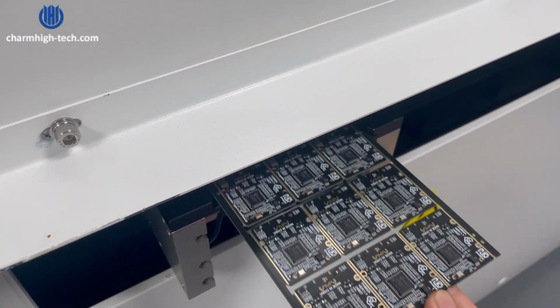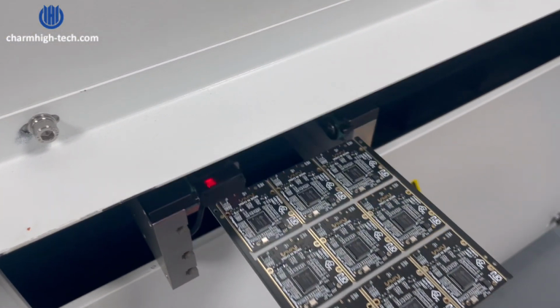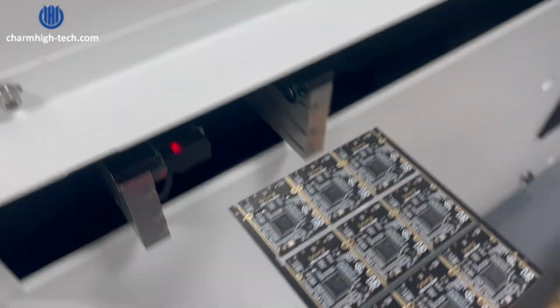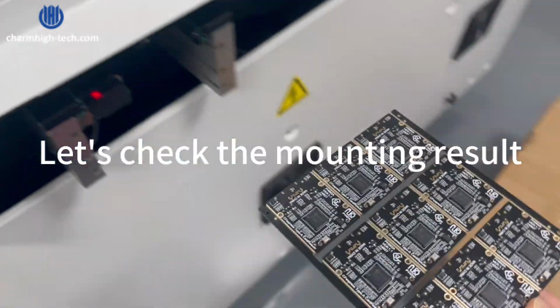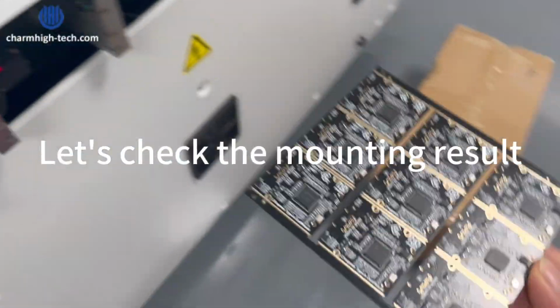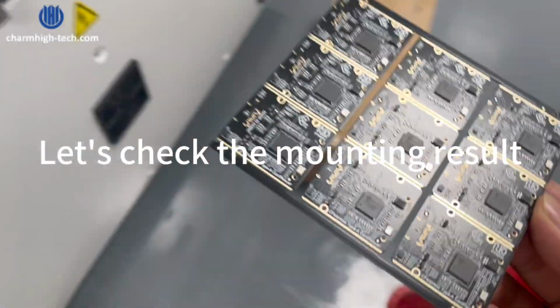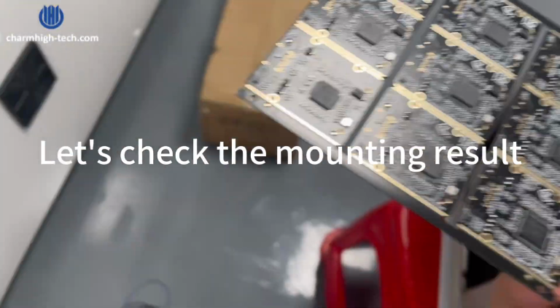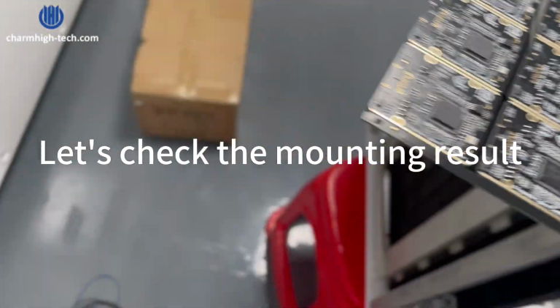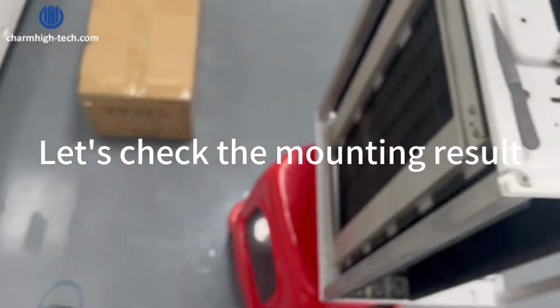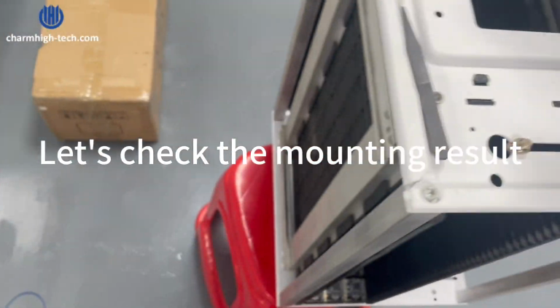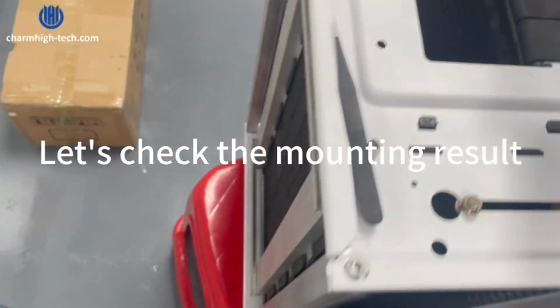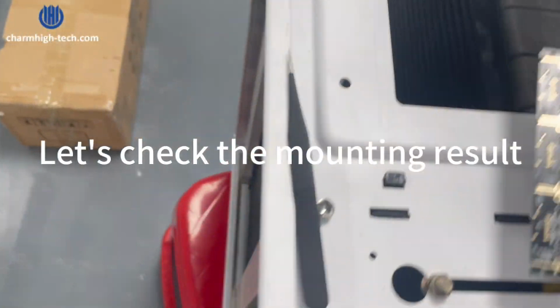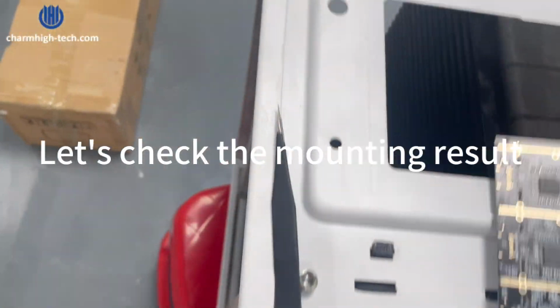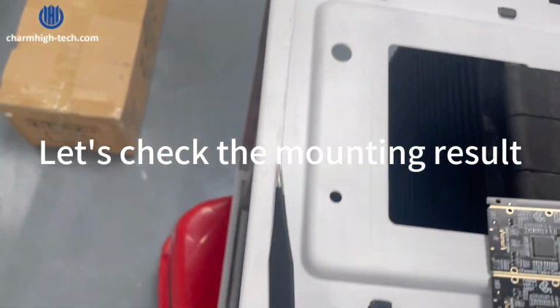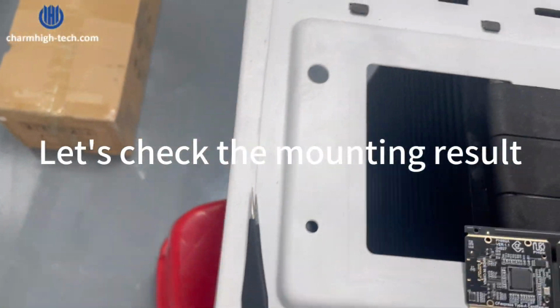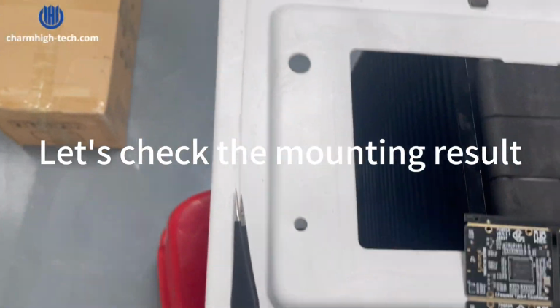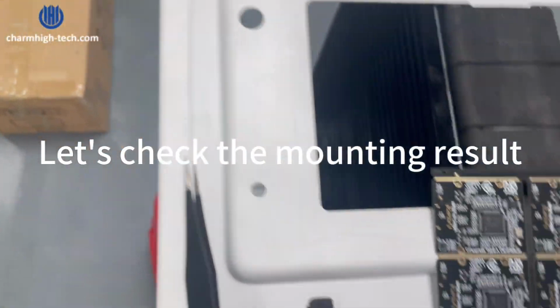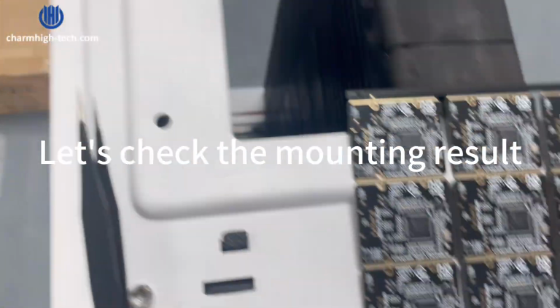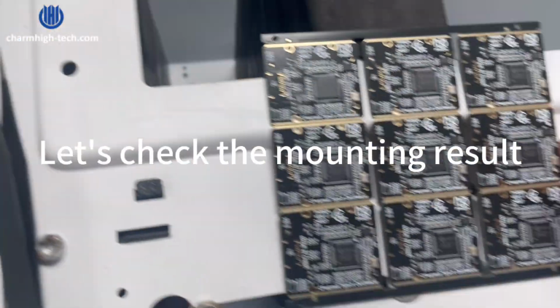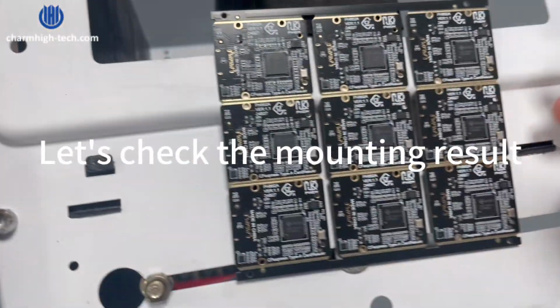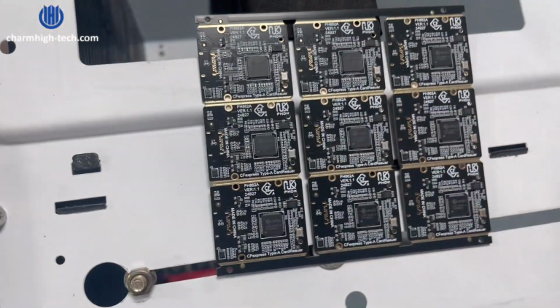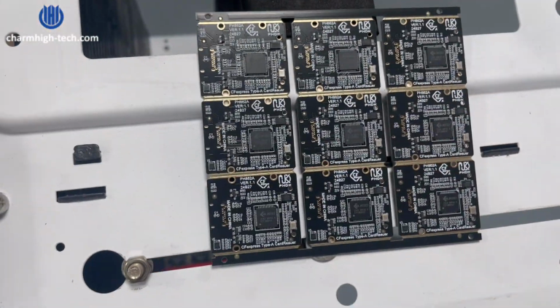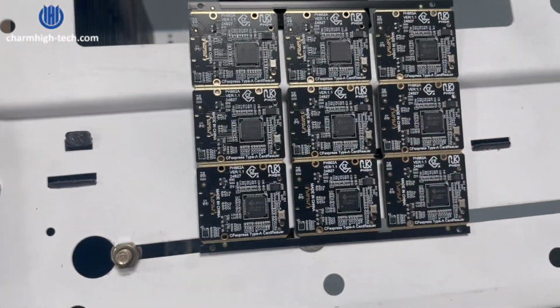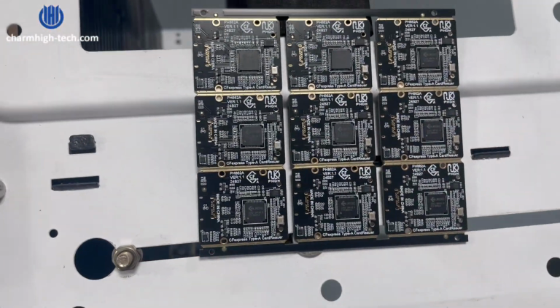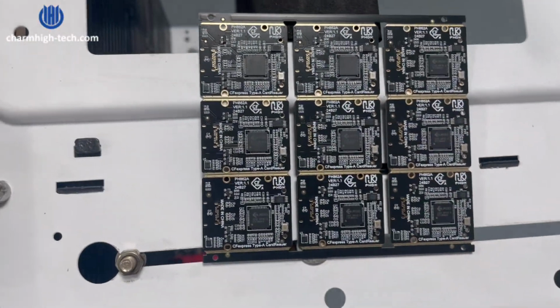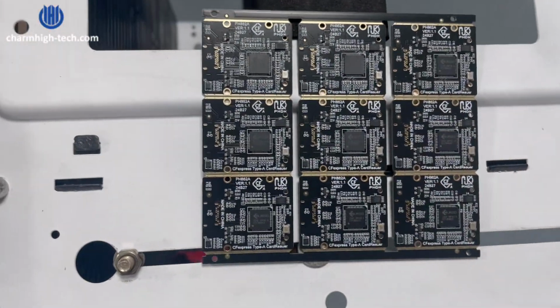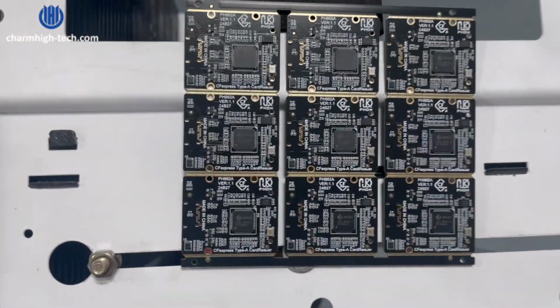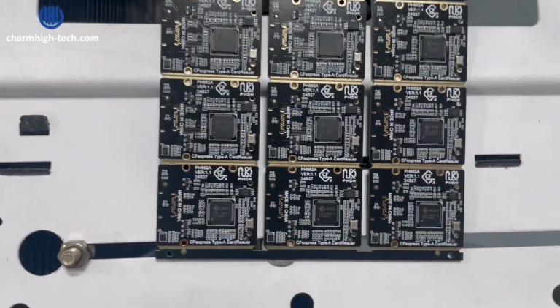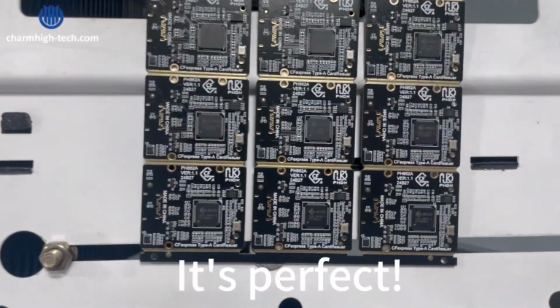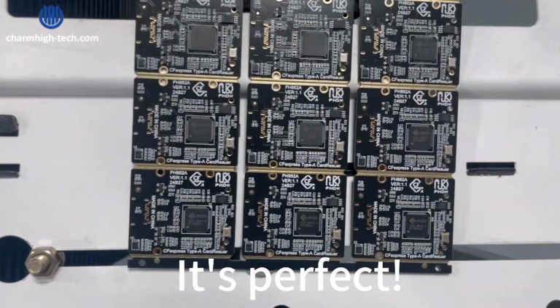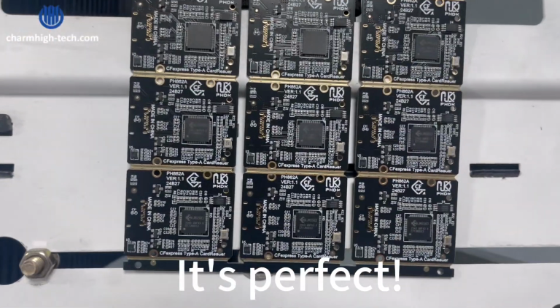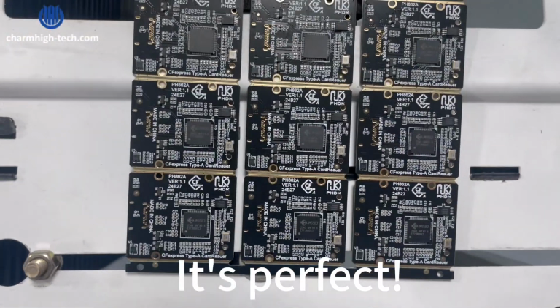Let's check the mounting result — it's perfect.